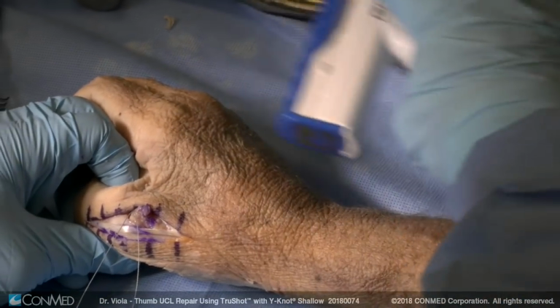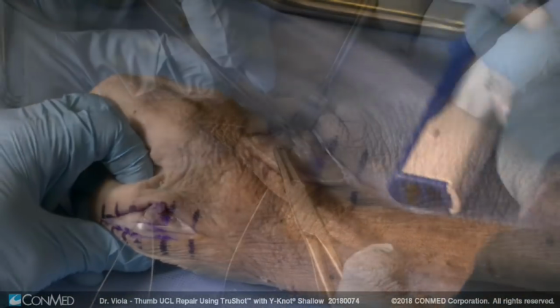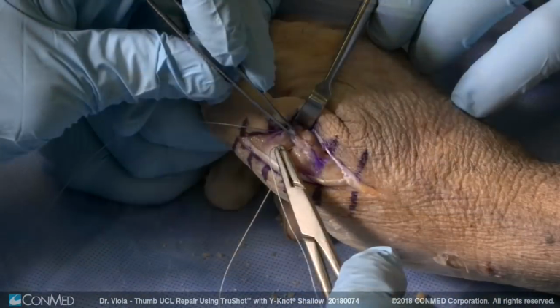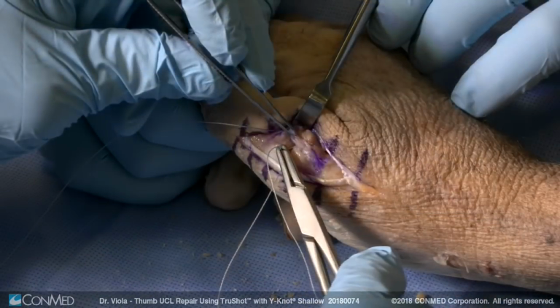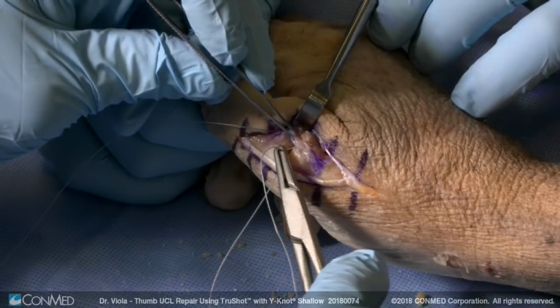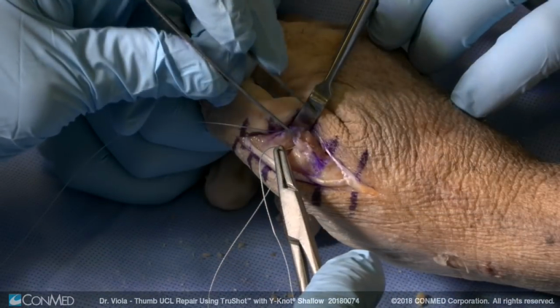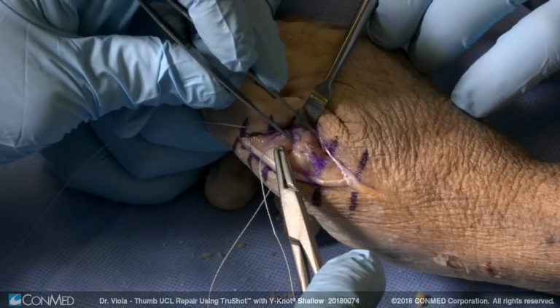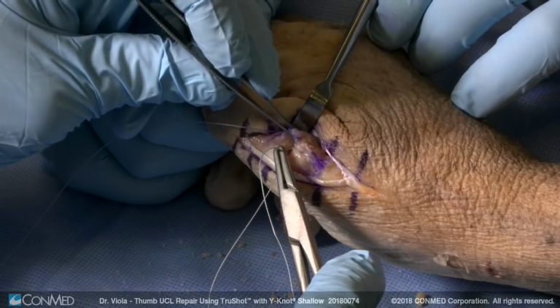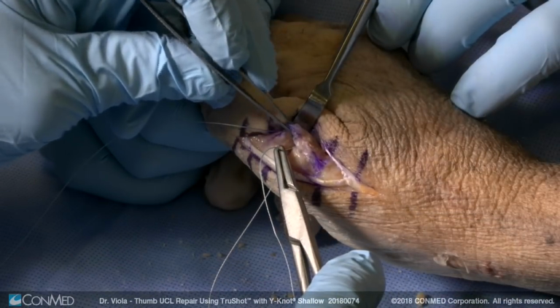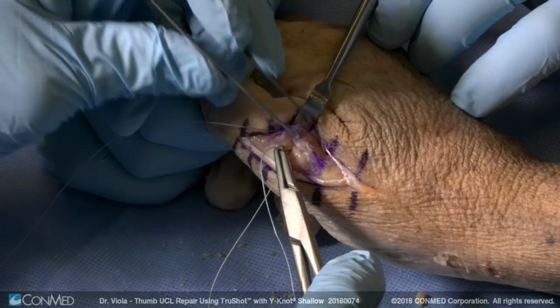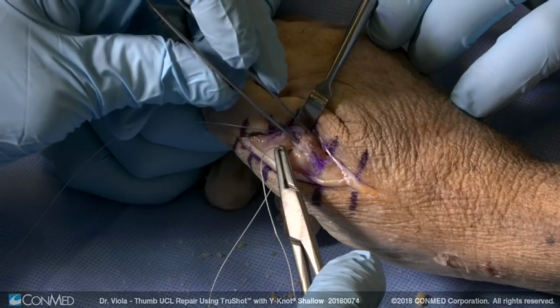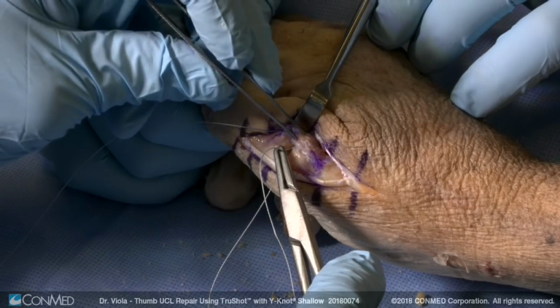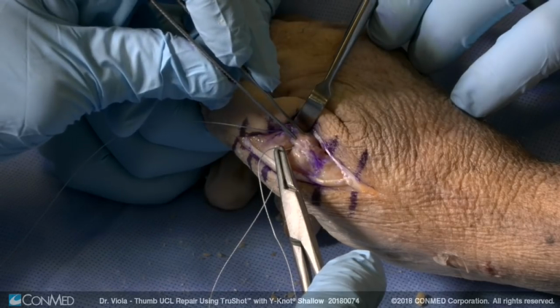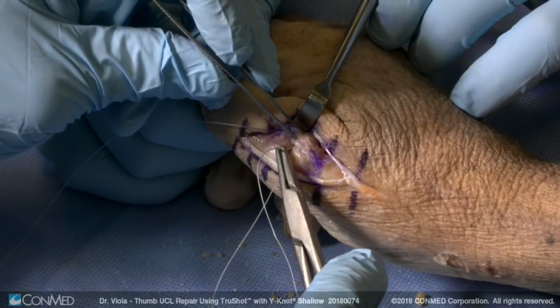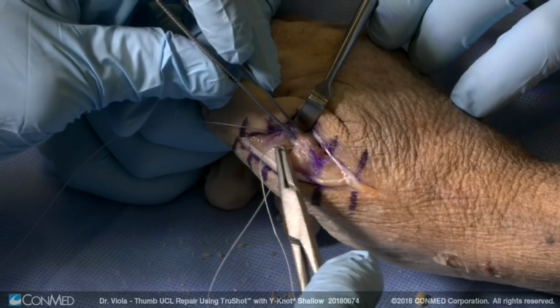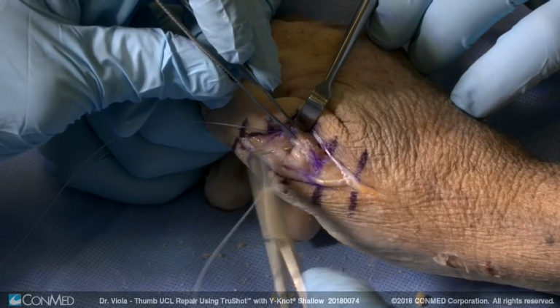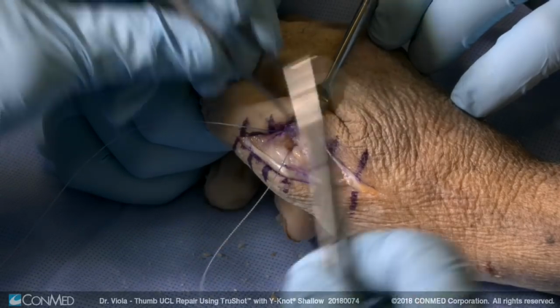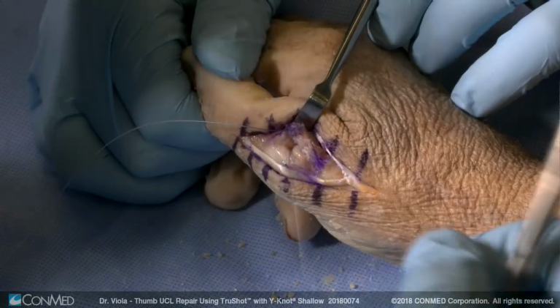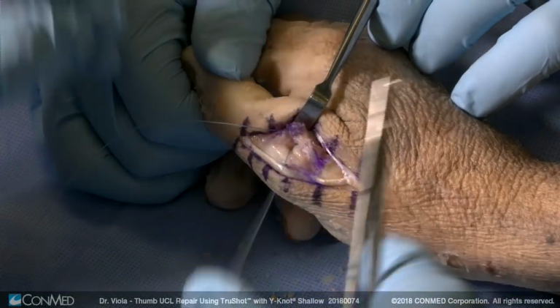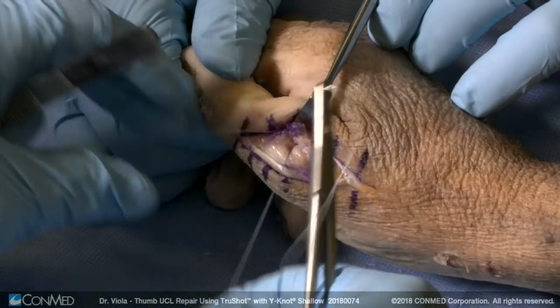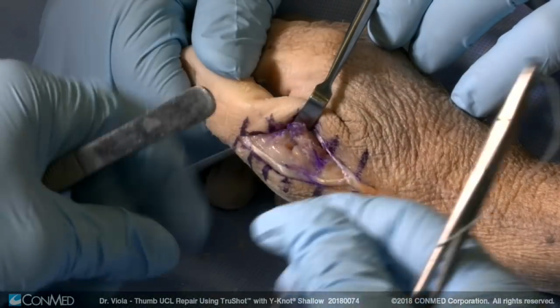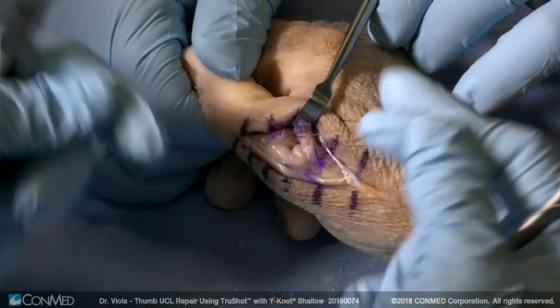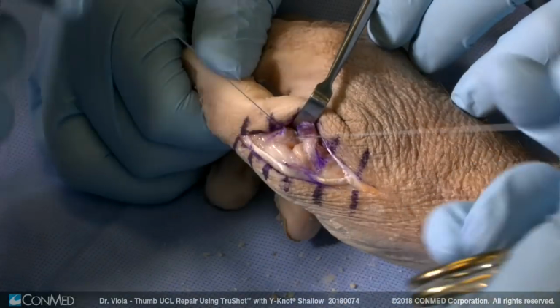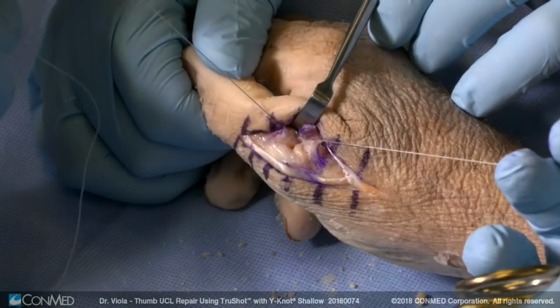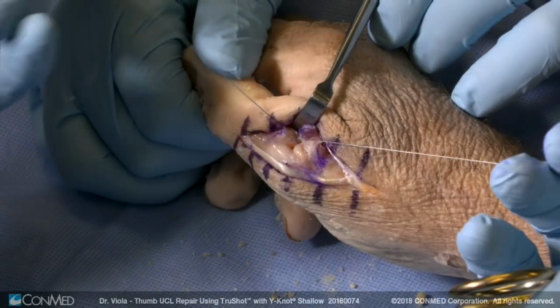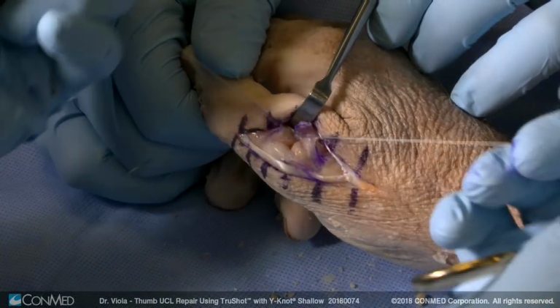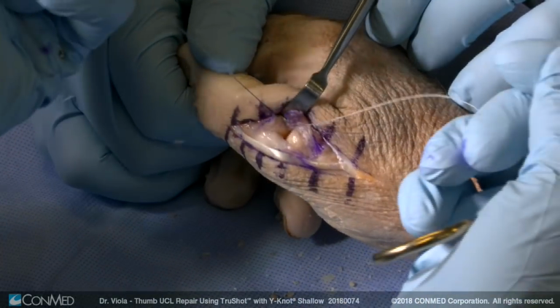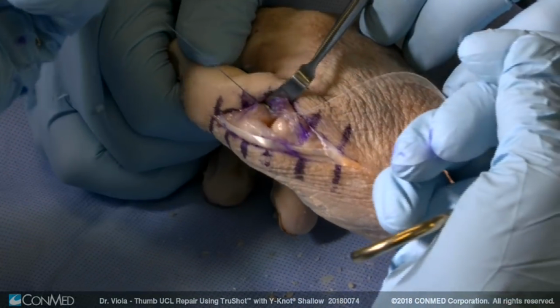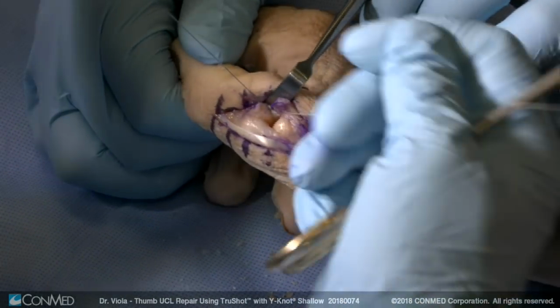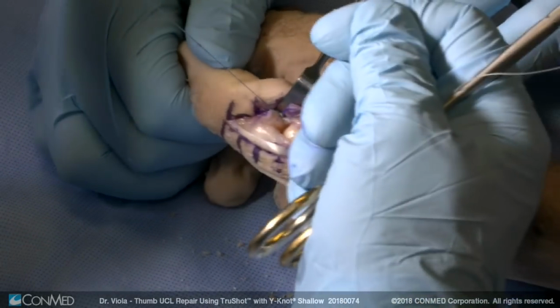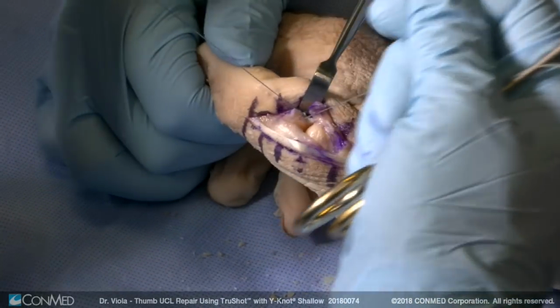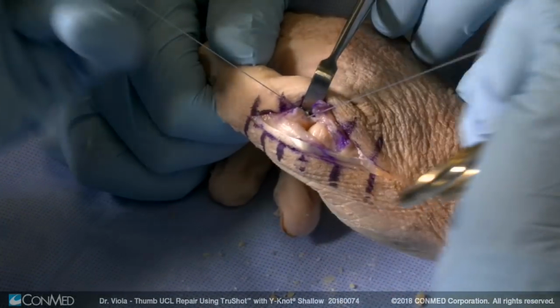The device is all suture. The suture is a 2-0 hi-fi high-strength suture. The suture slides.